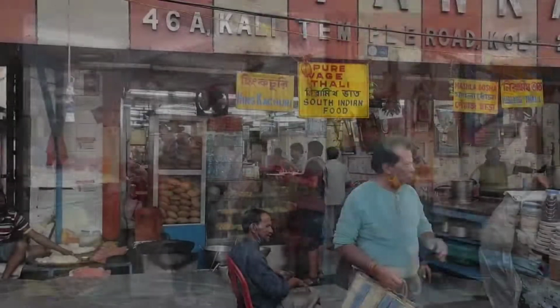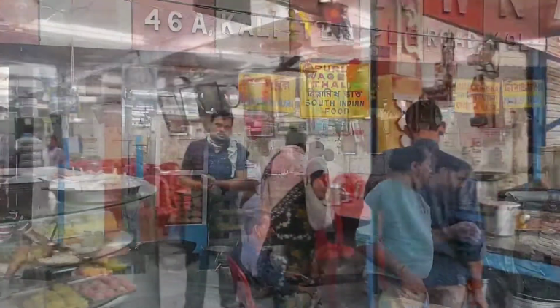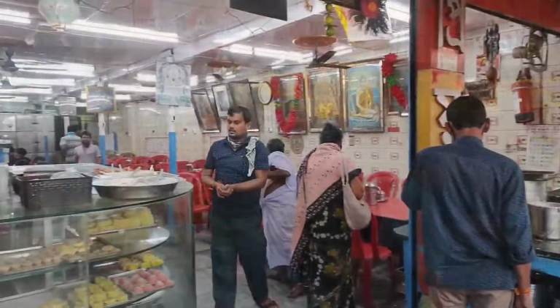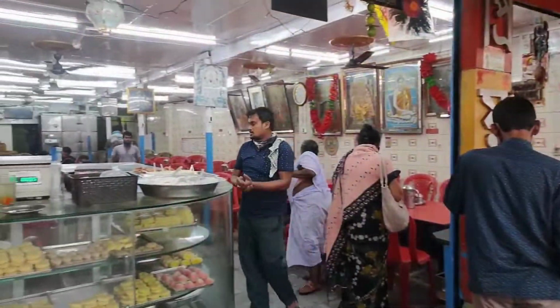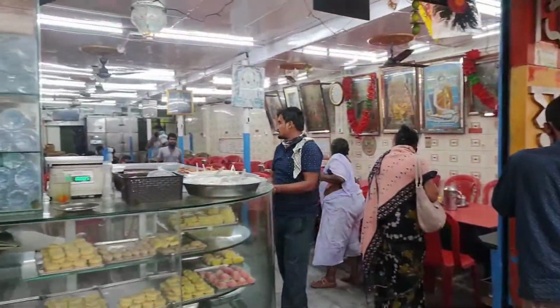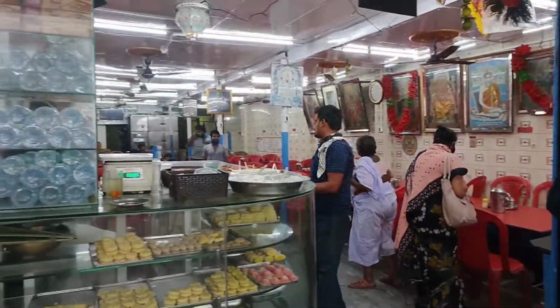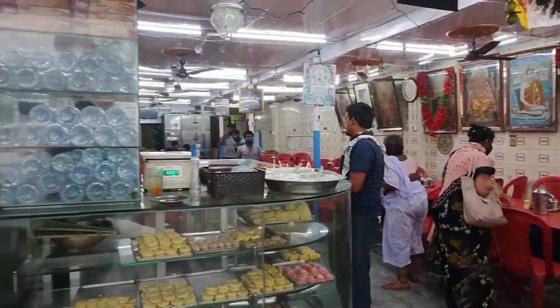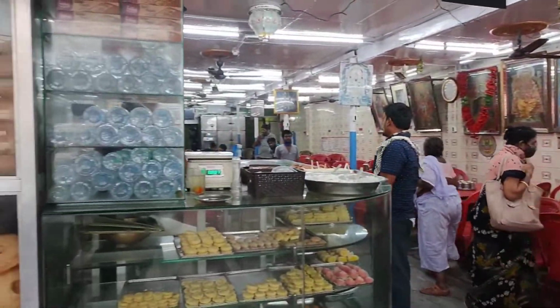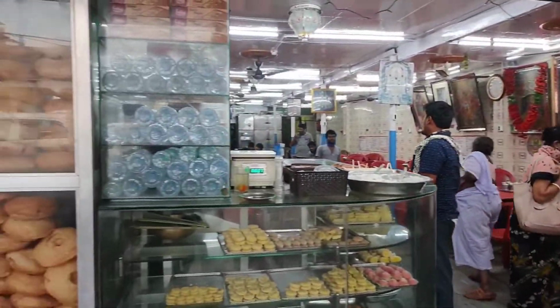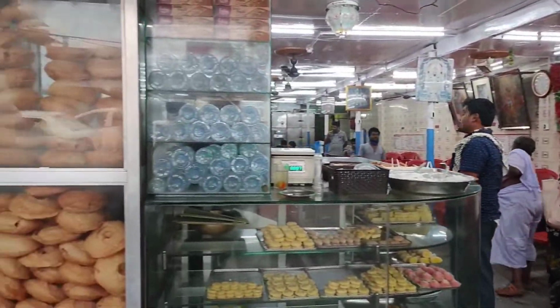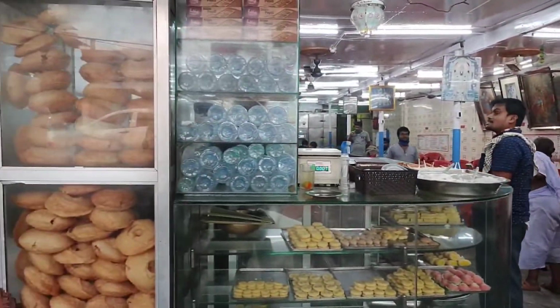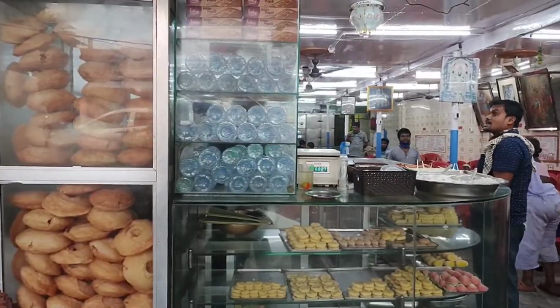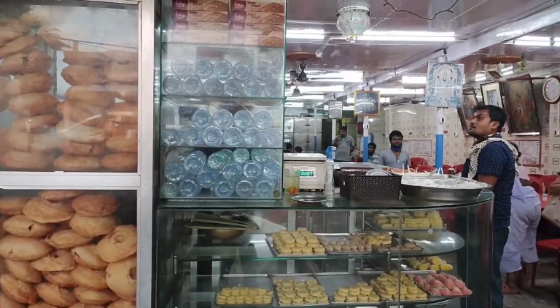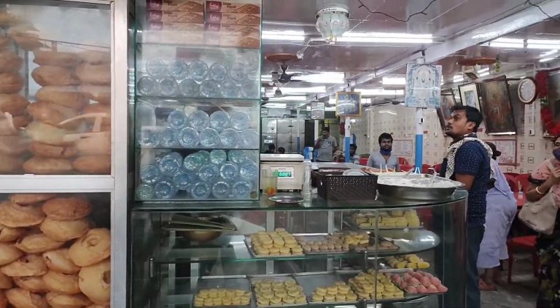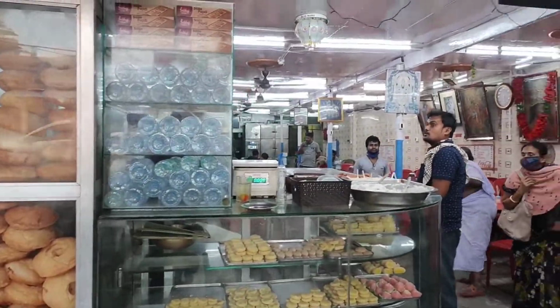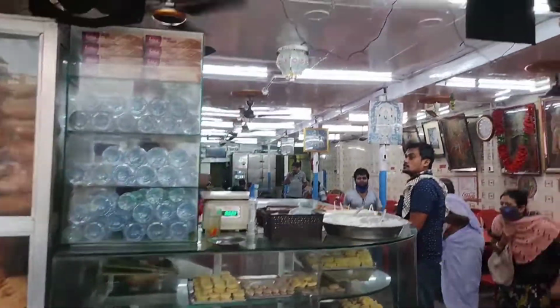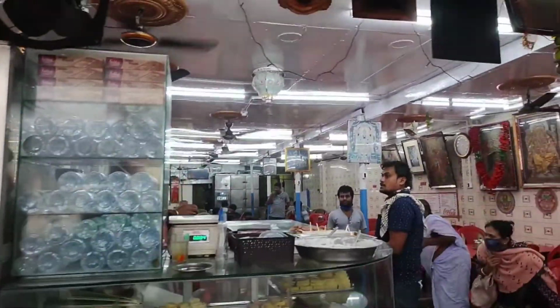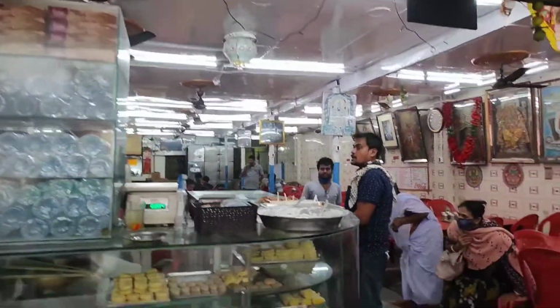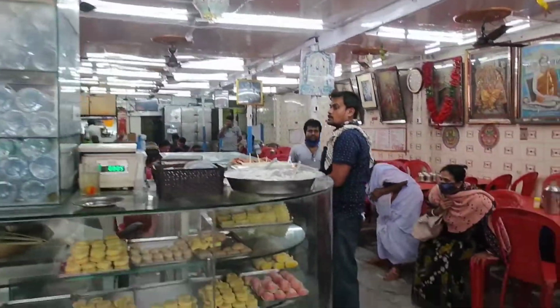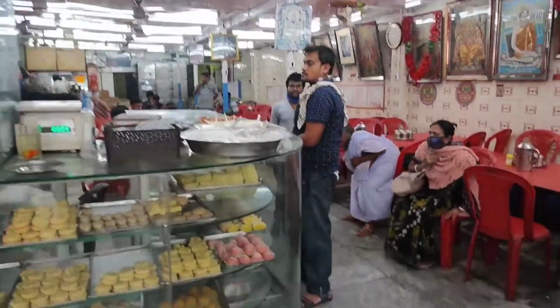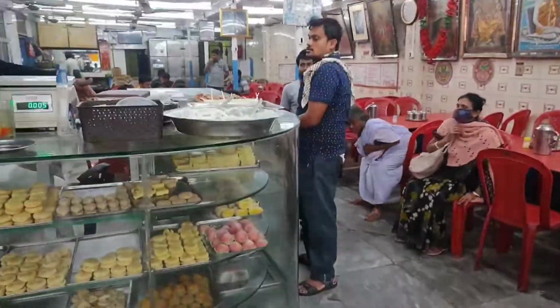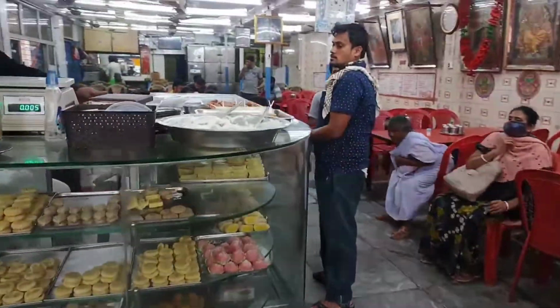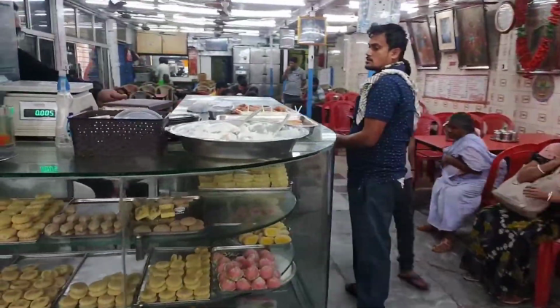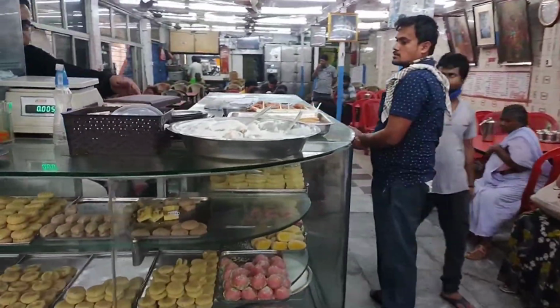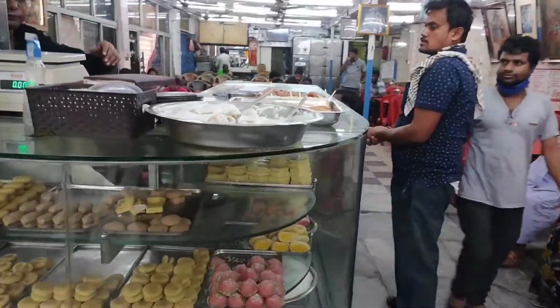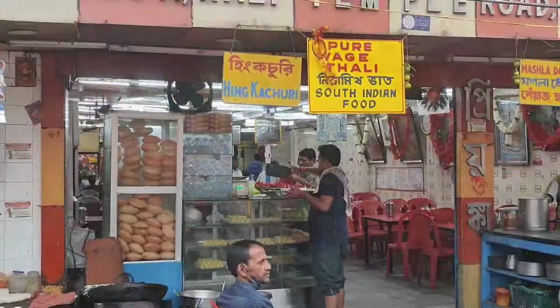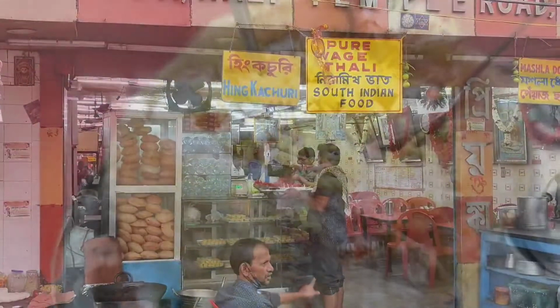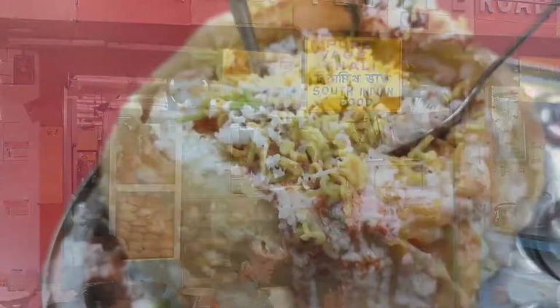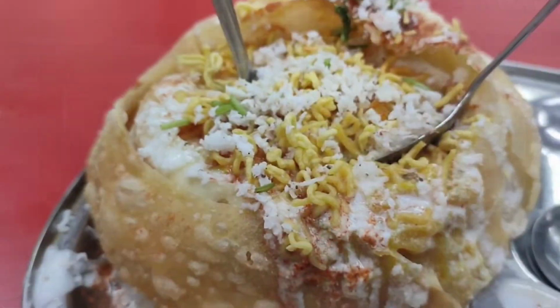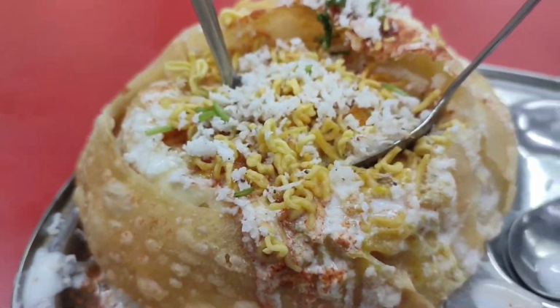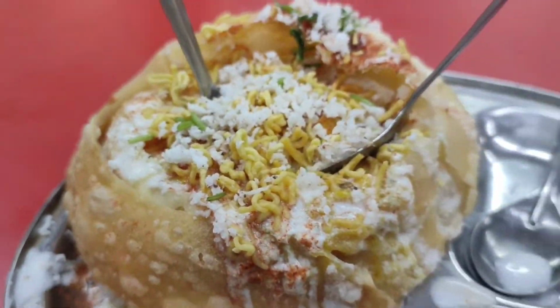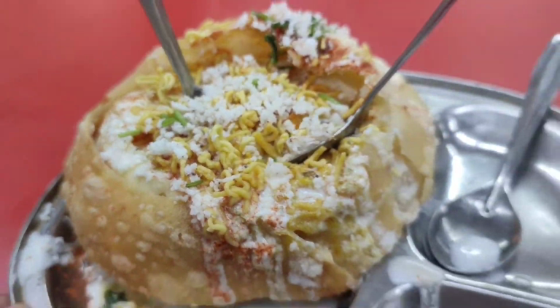The Raj Kachori has been completed. Its price is 90 rupees. It's very good and it's very loaded — it's very heavy.